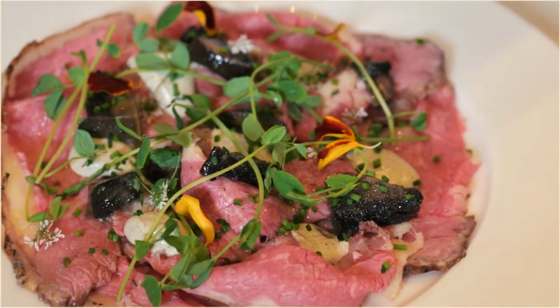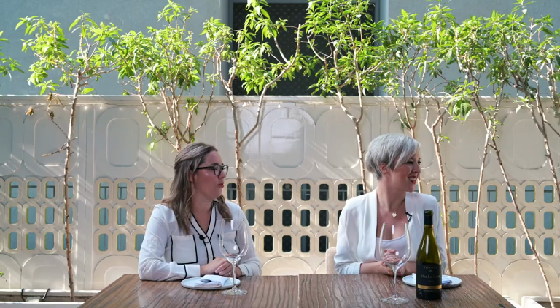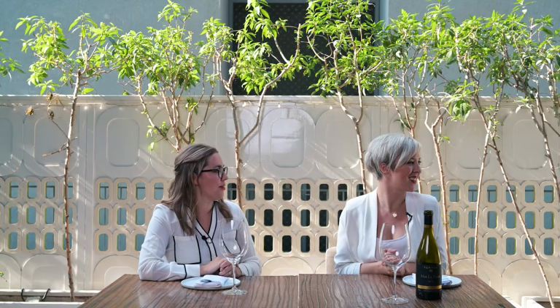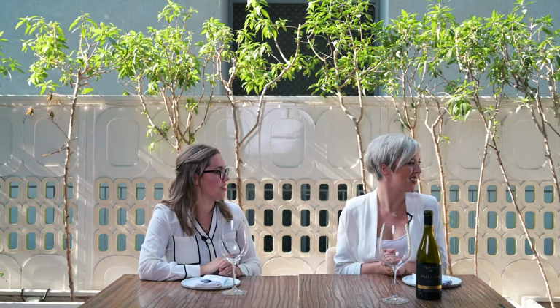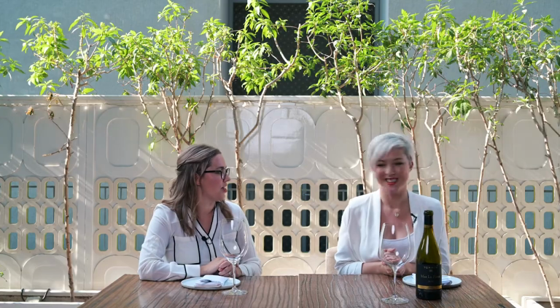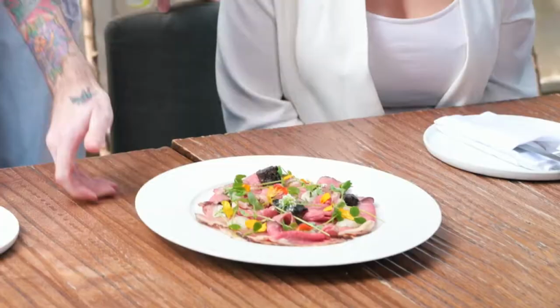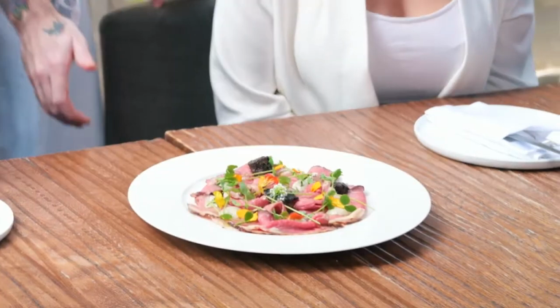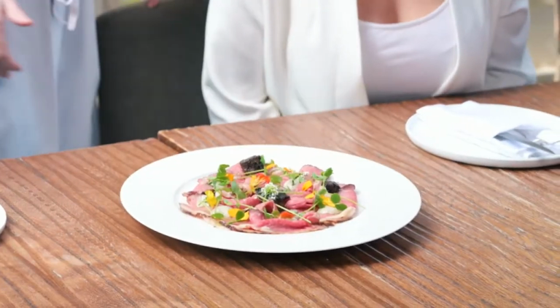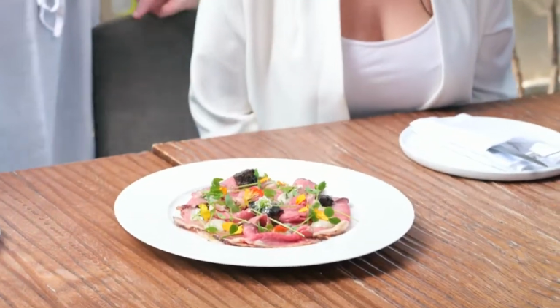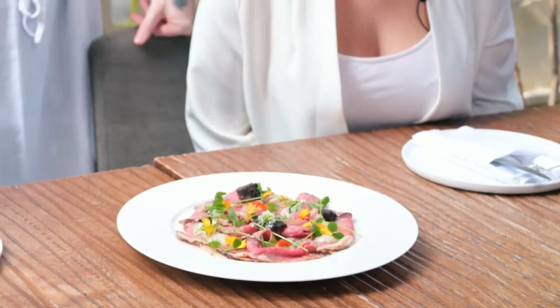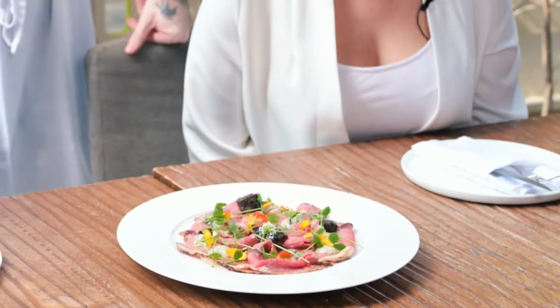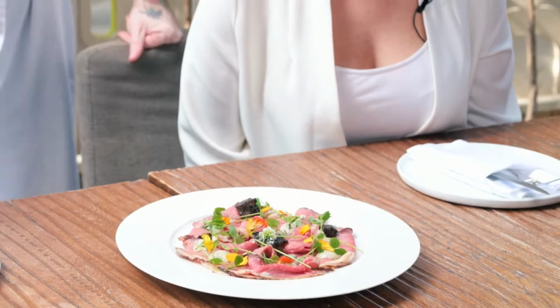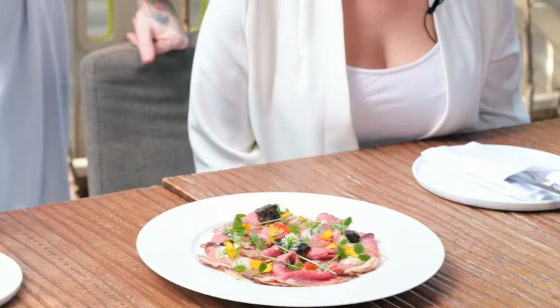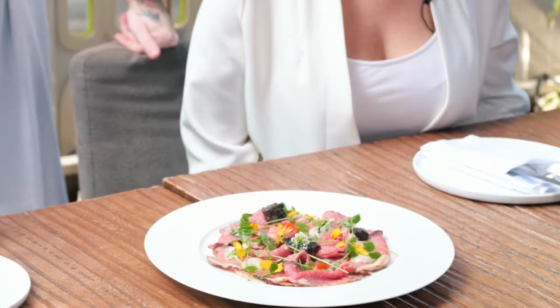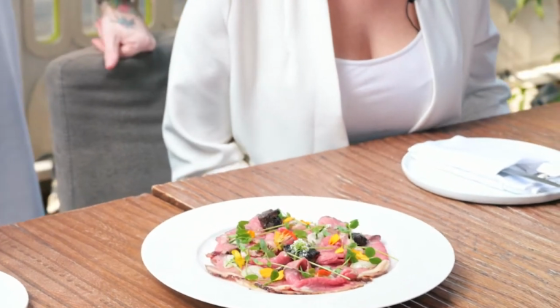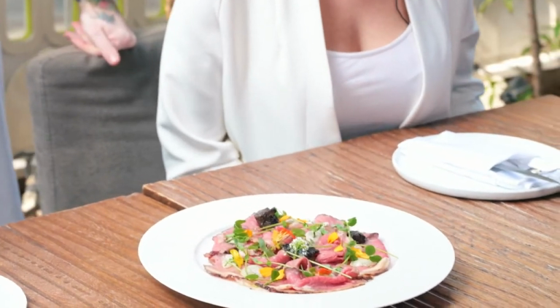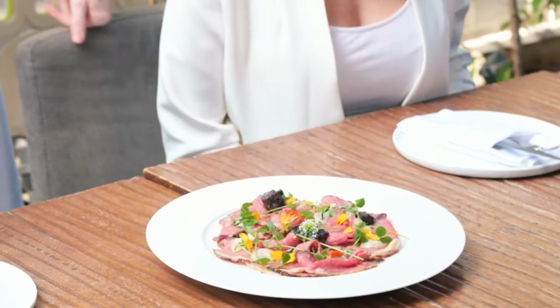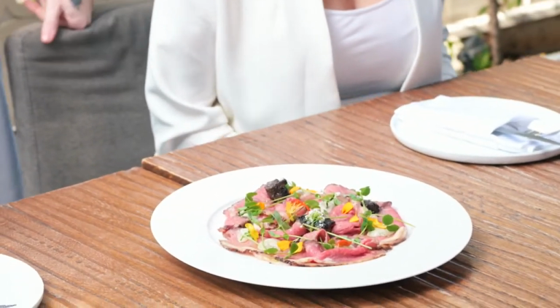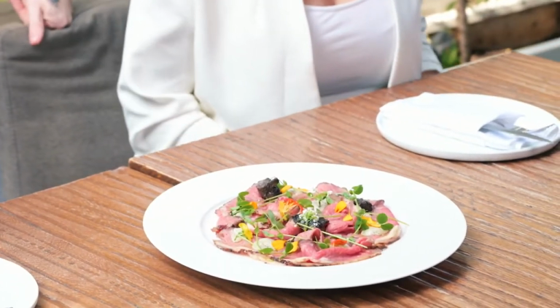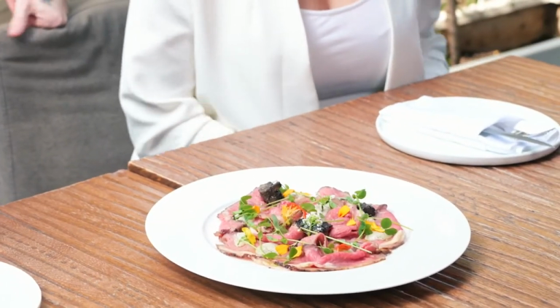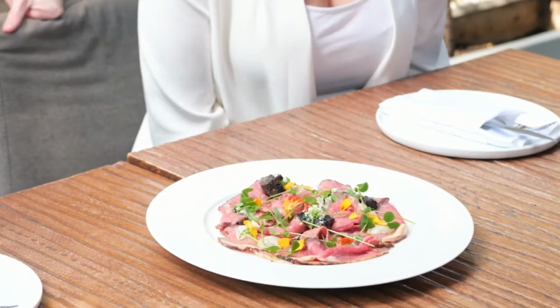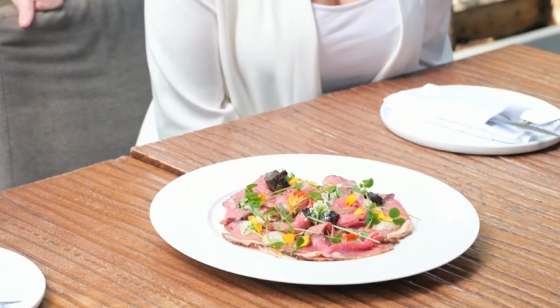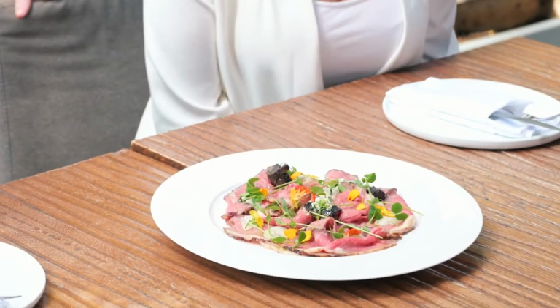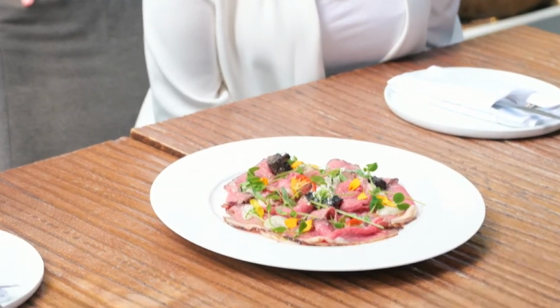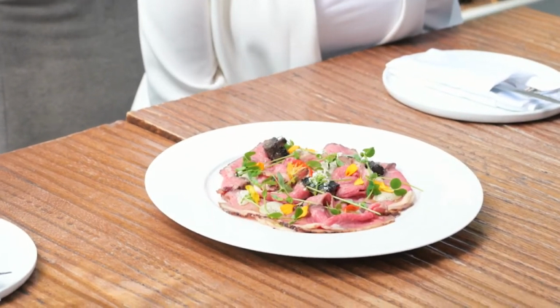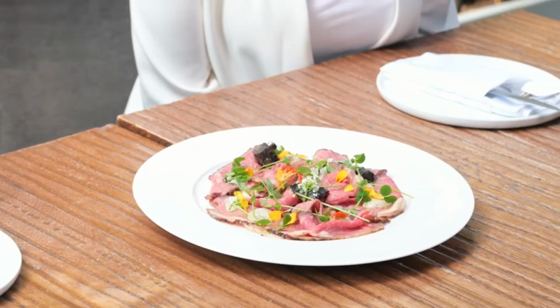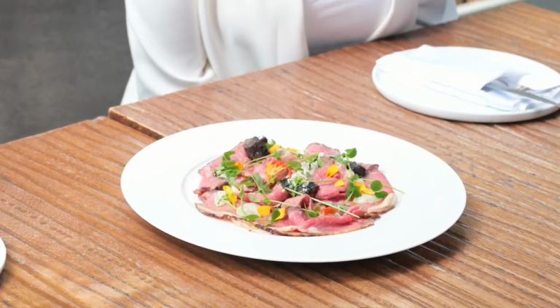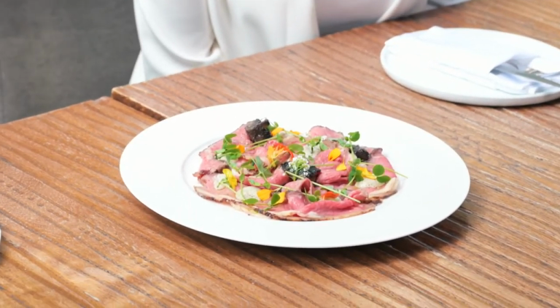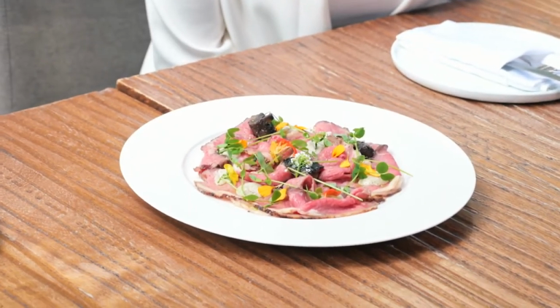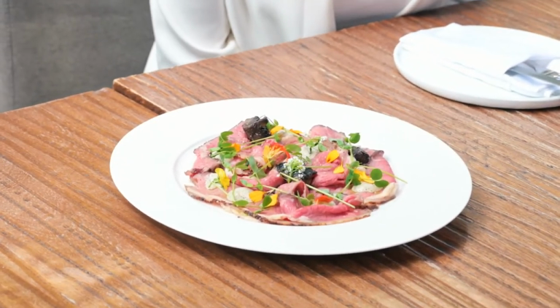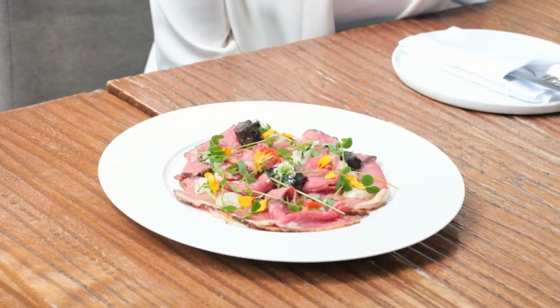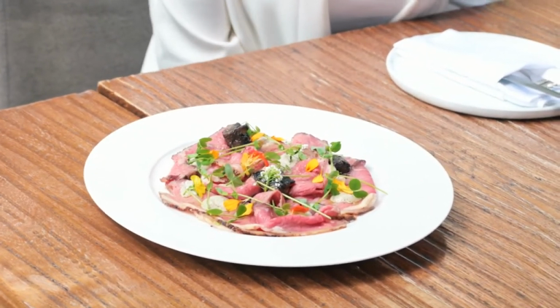I'm always happy to see the chef. This is our slow roasted strip loin, with a smoked eggplant joli, marinated mushrooms in a truffle vinaigrette.